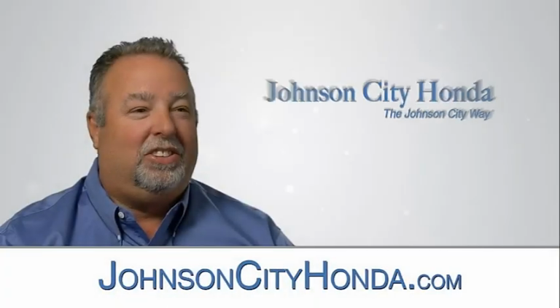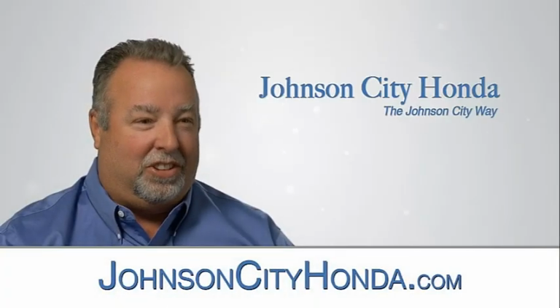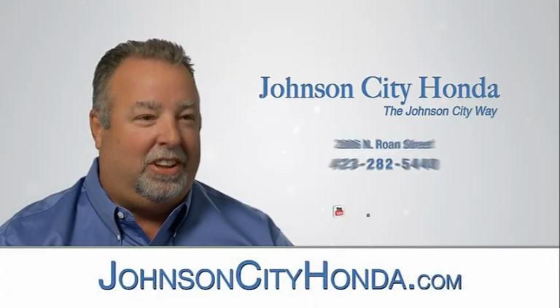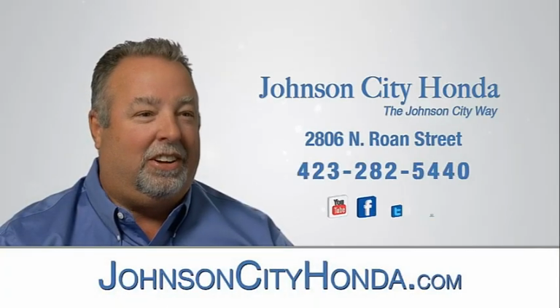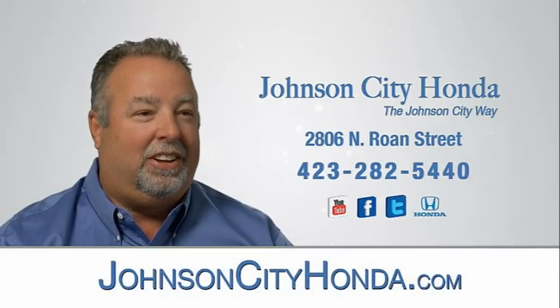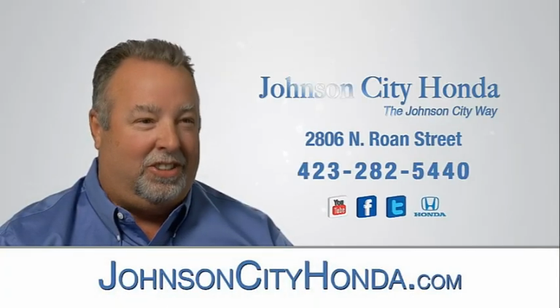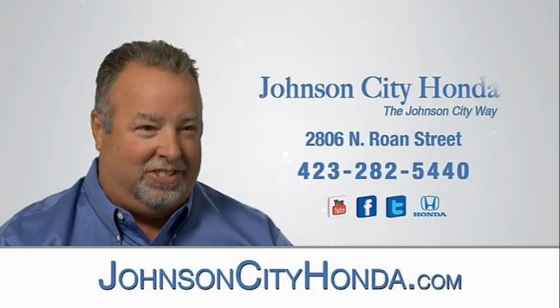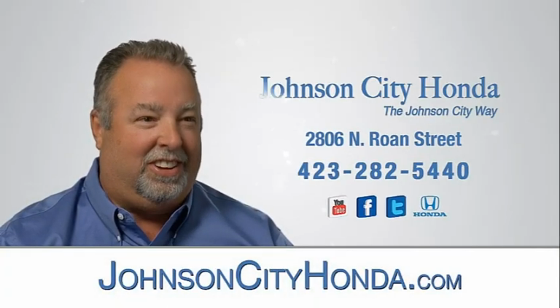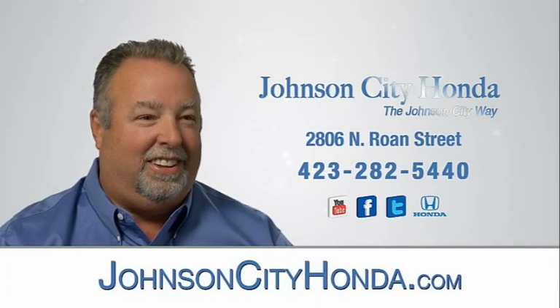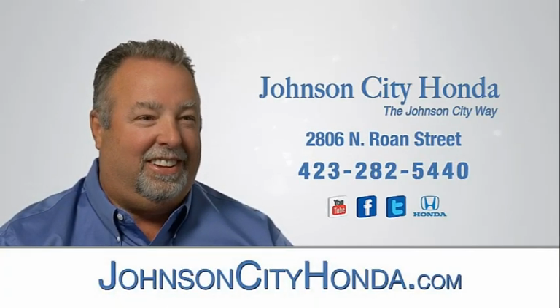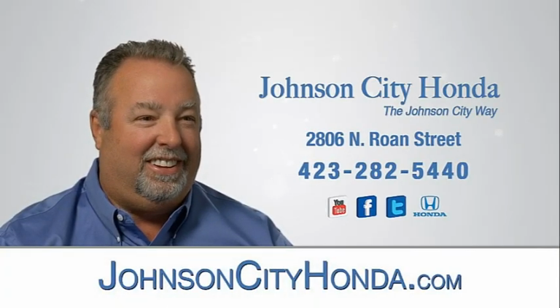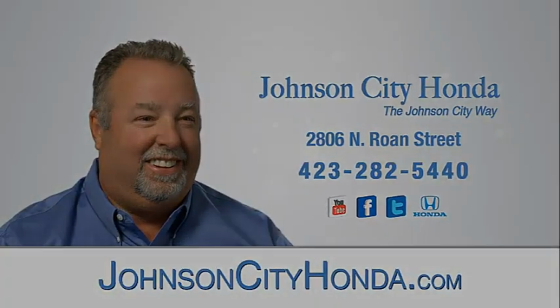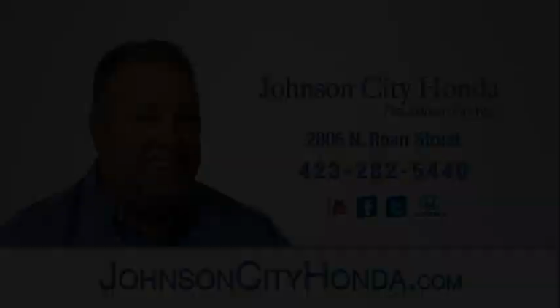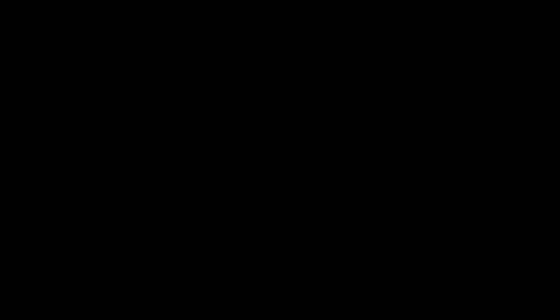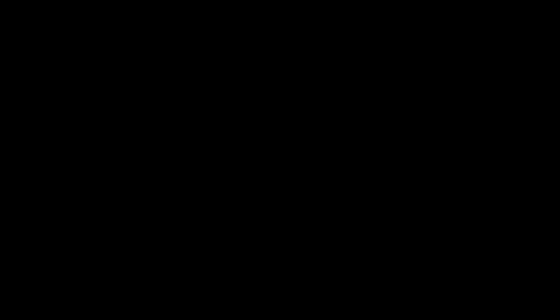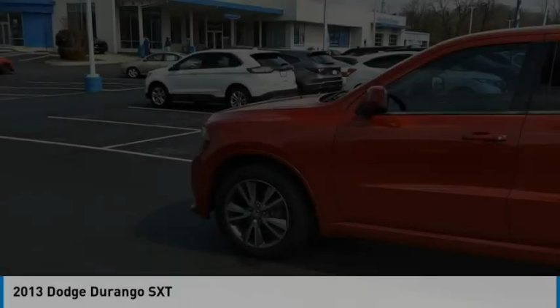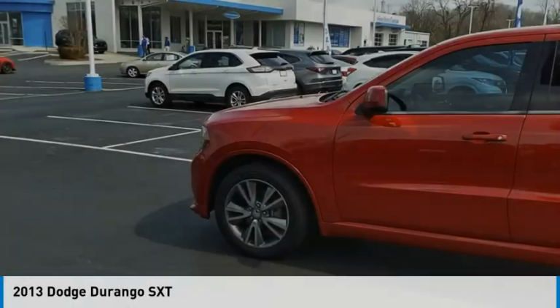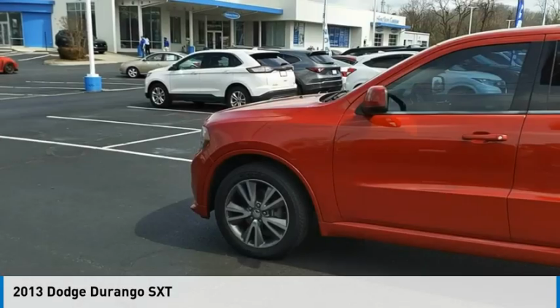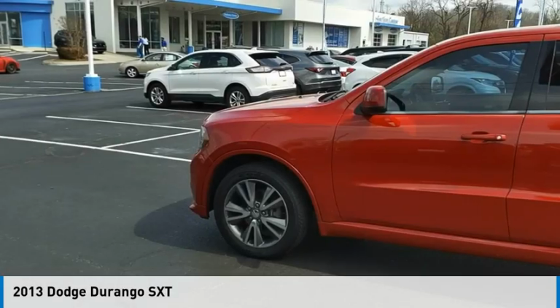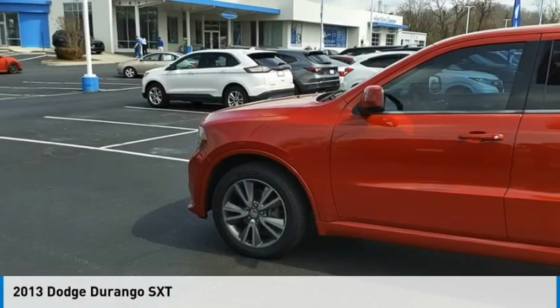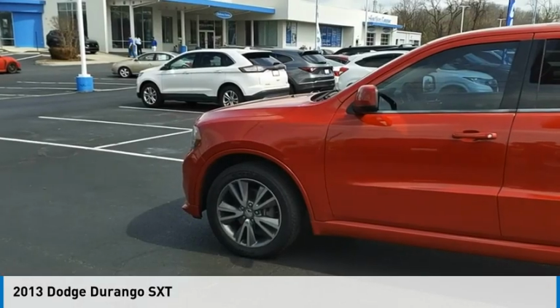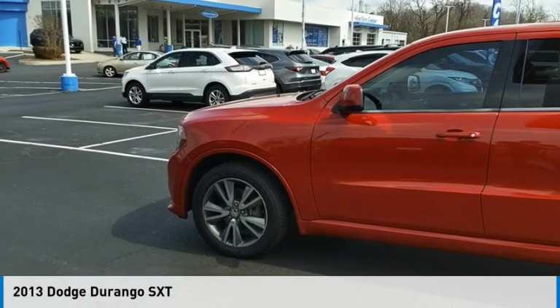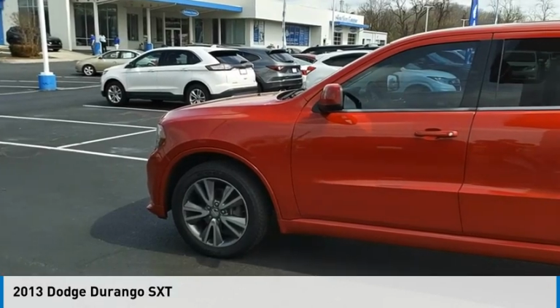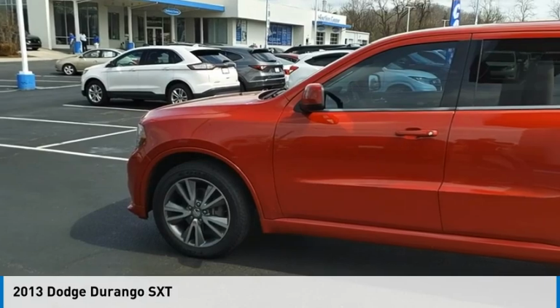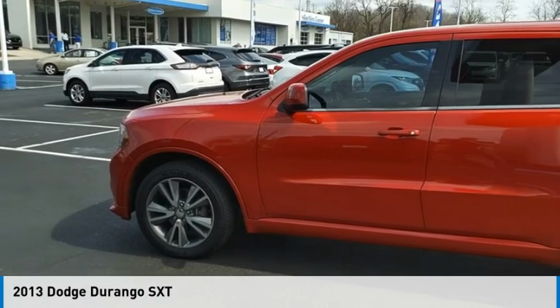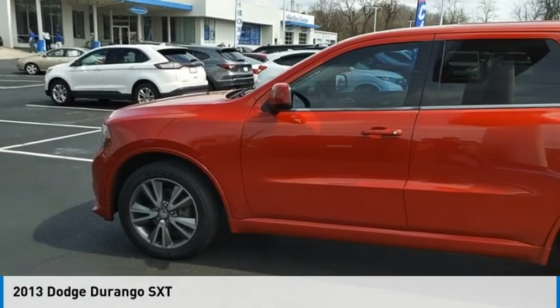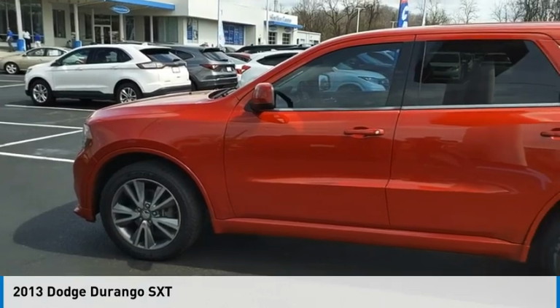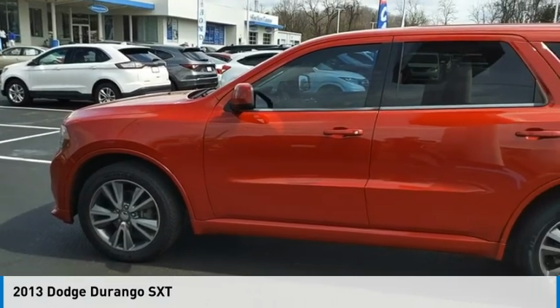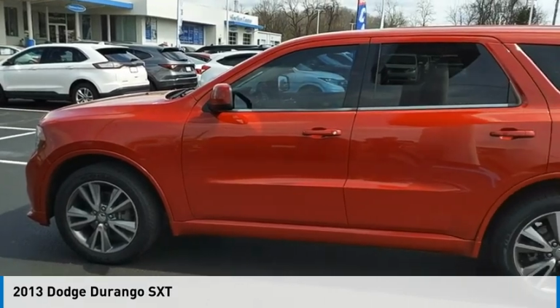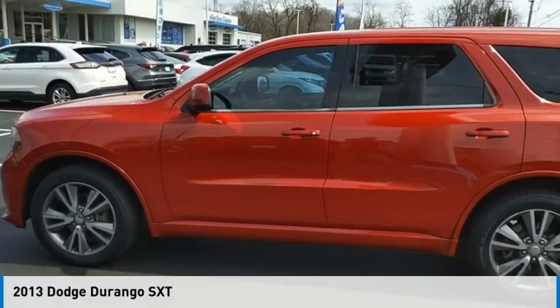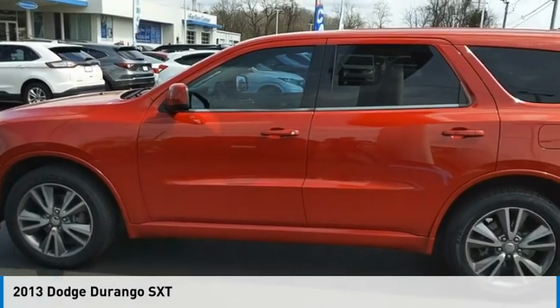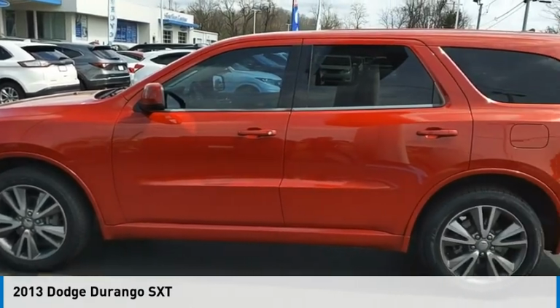Johnson City Honda. Come test drive the 2013 Durango.